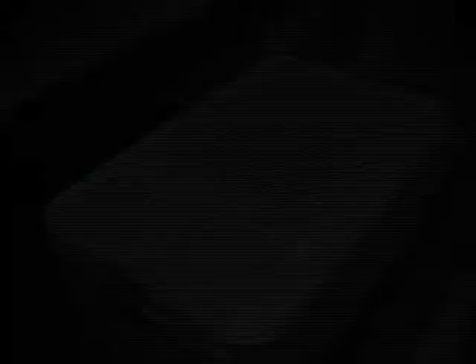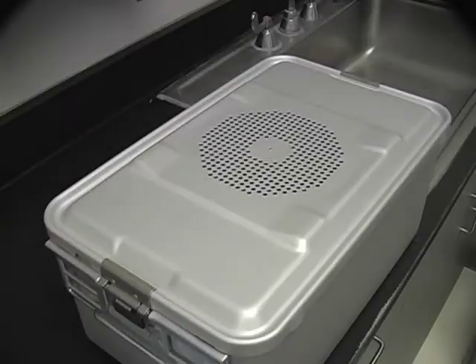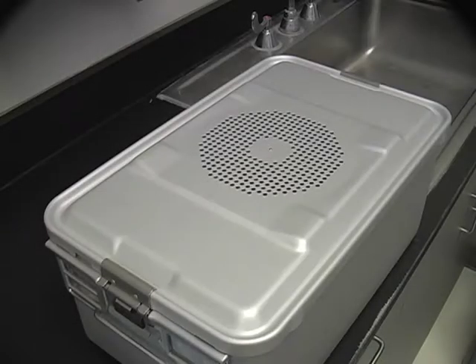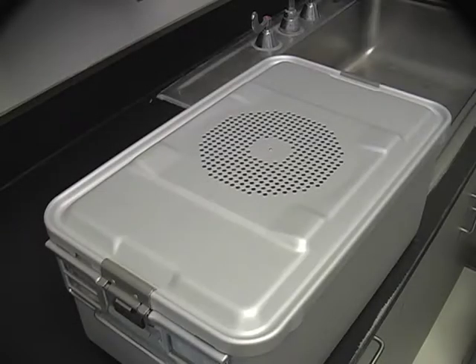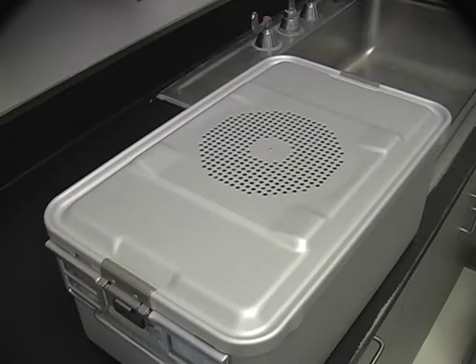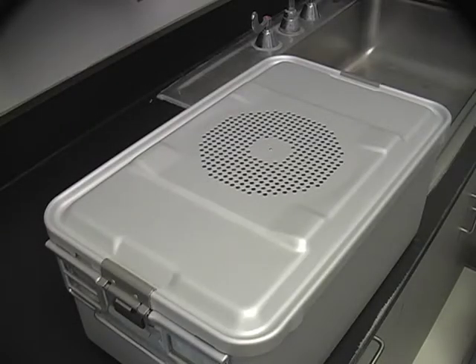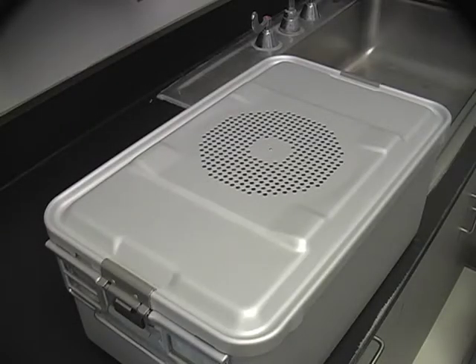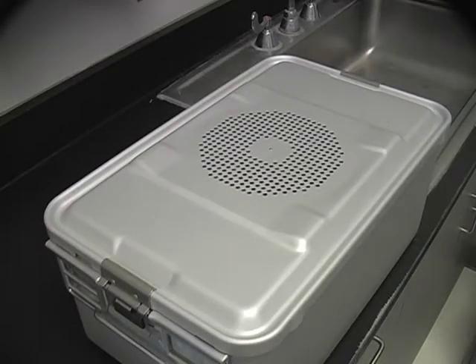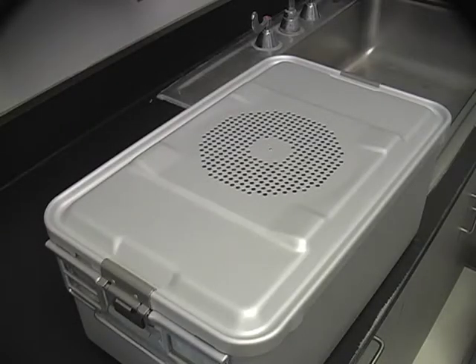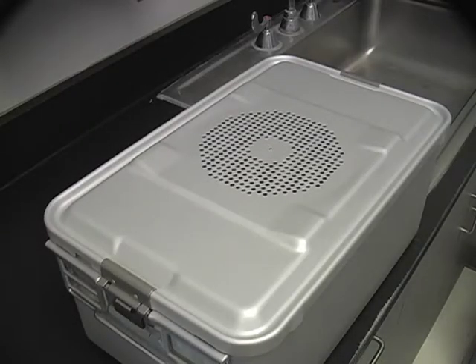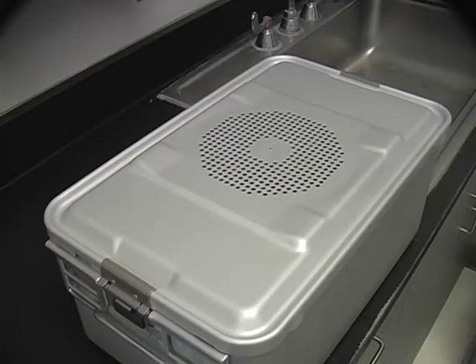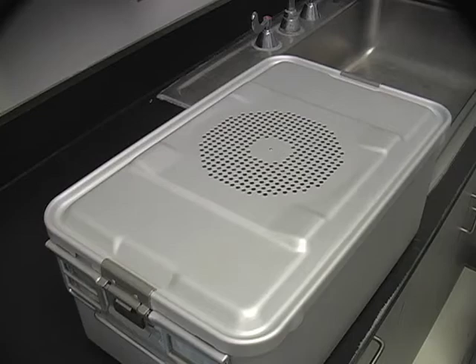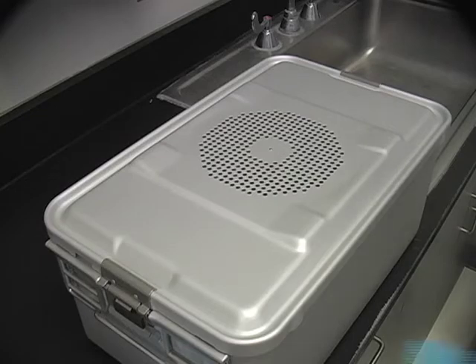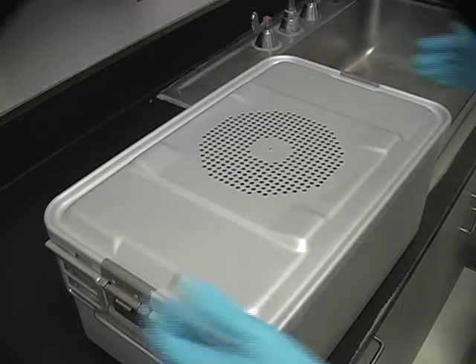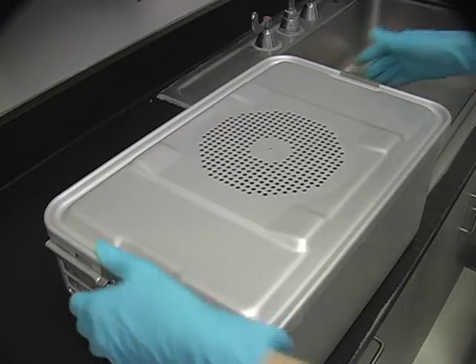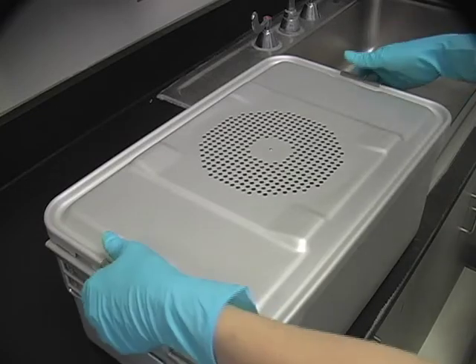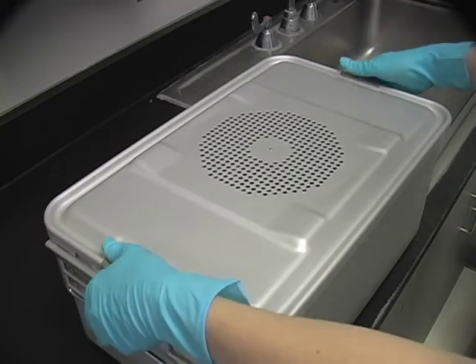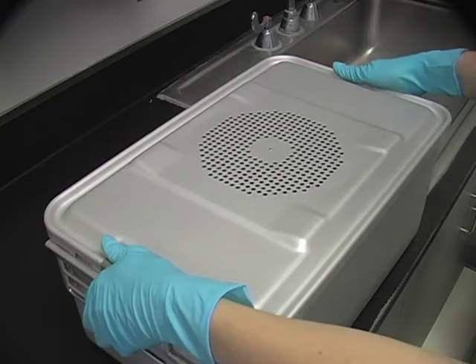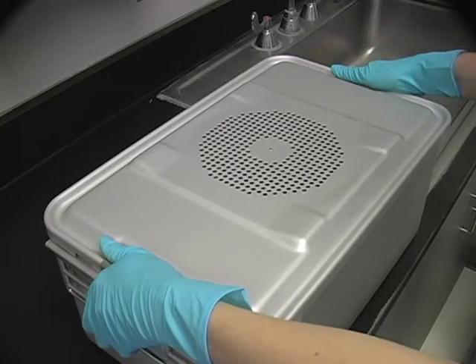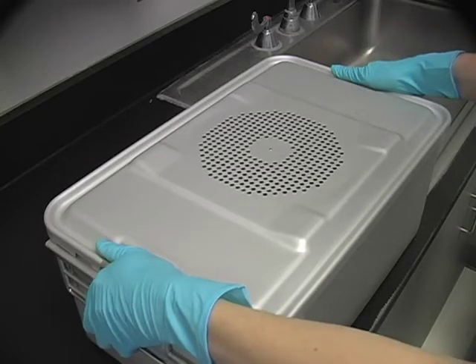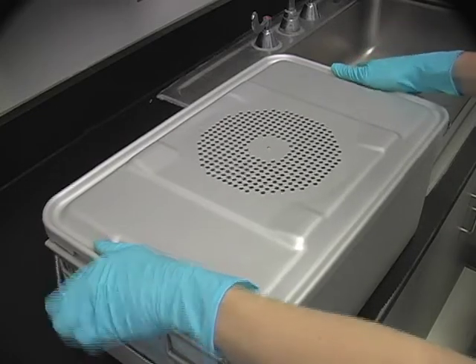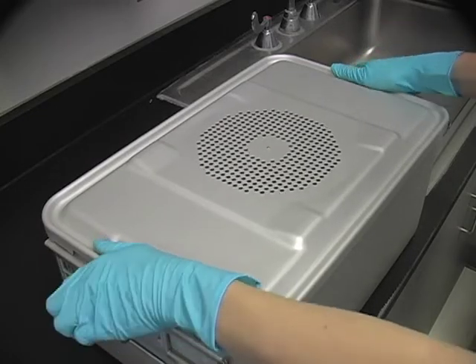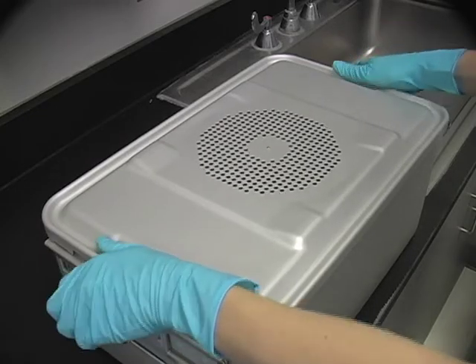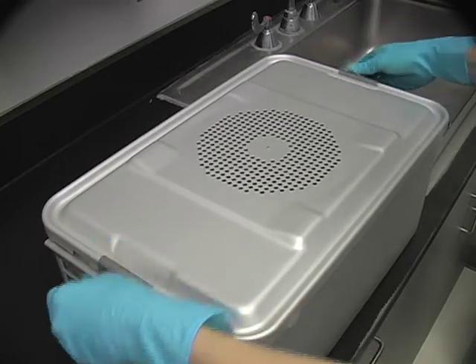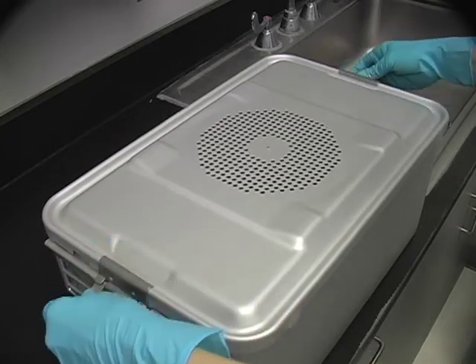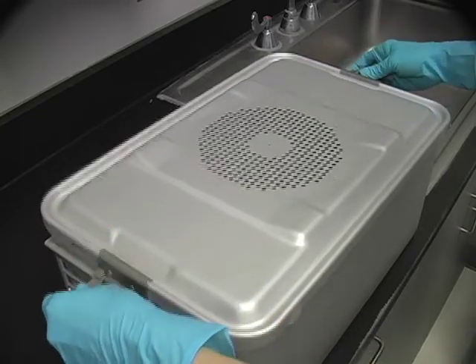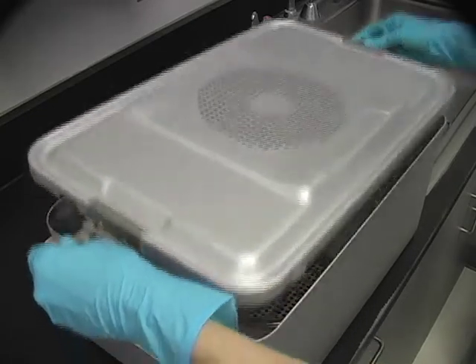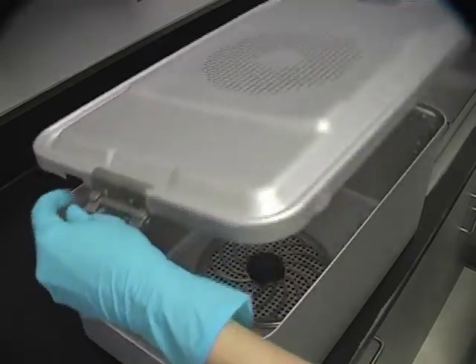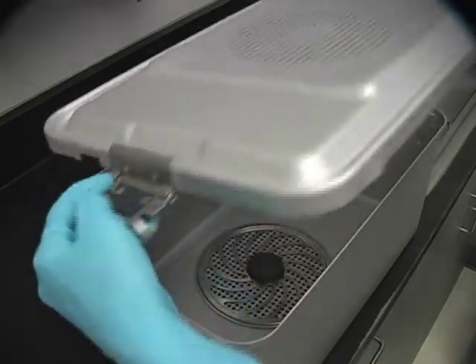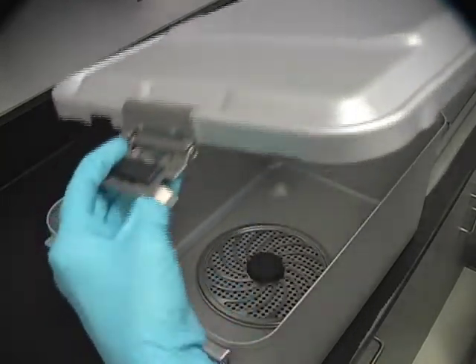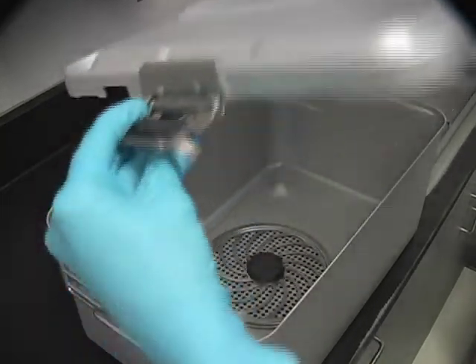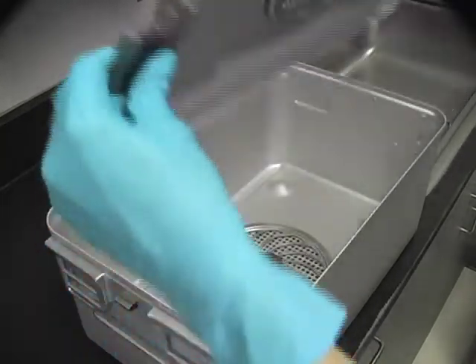First, remove the lid of the sterilization container by pulling the latches away from the container and lifting upward.